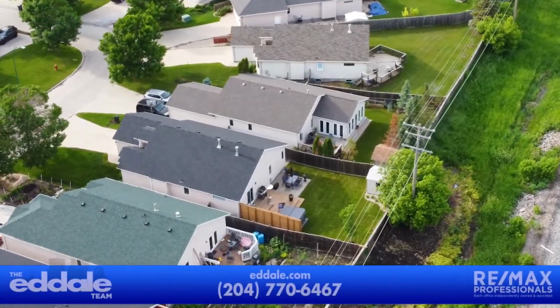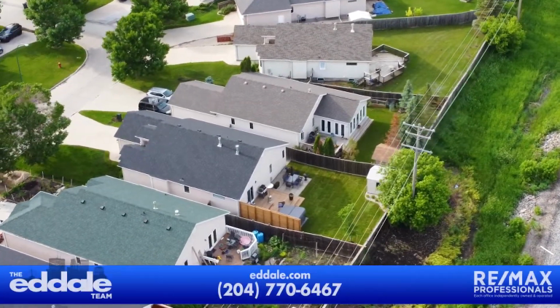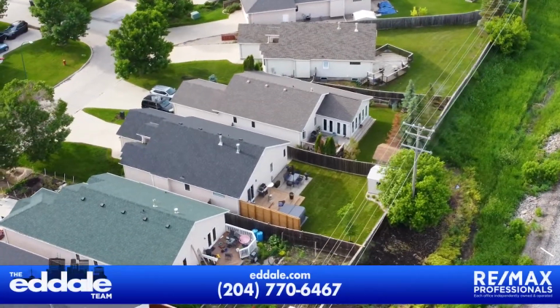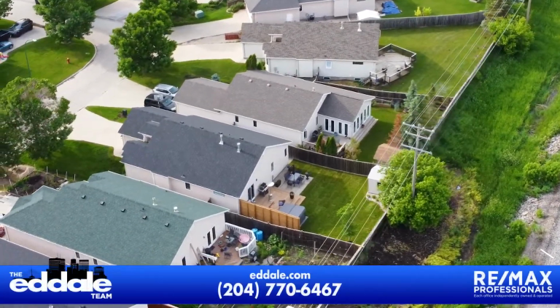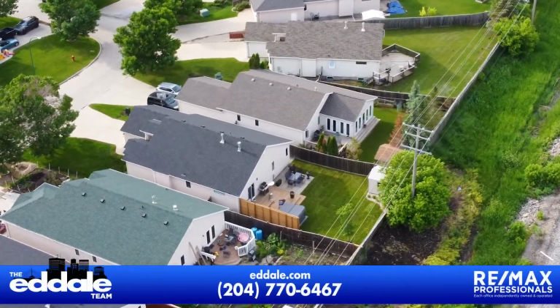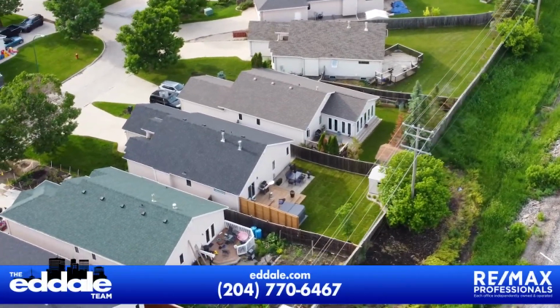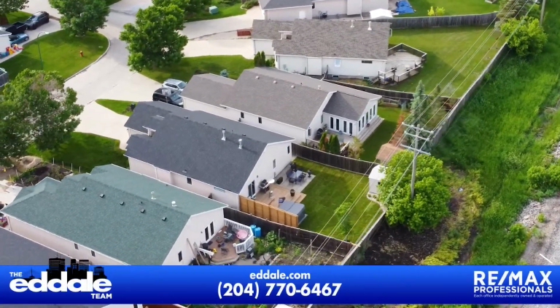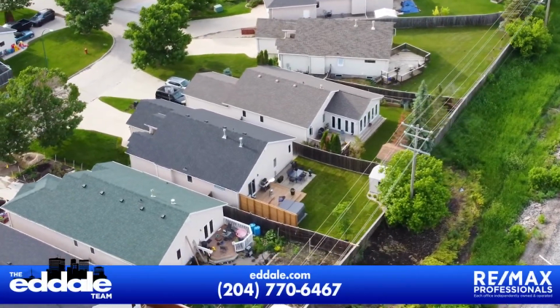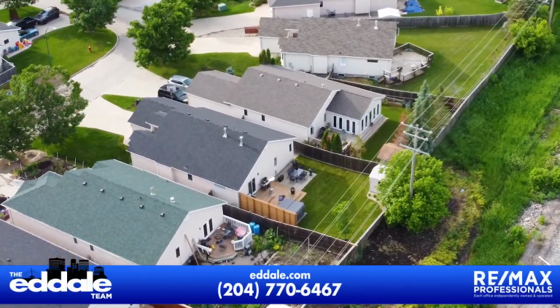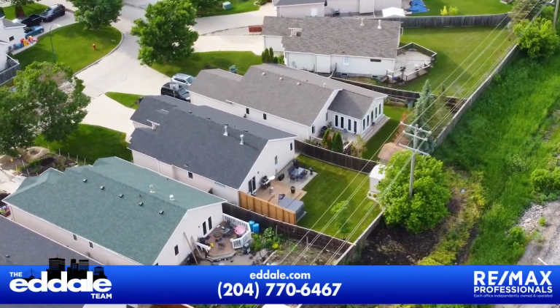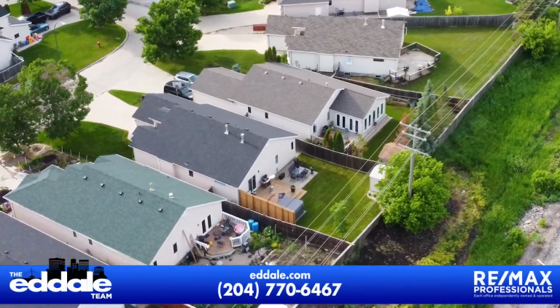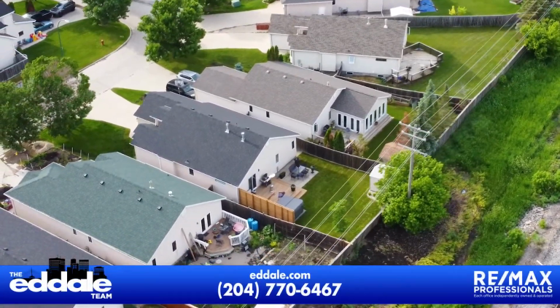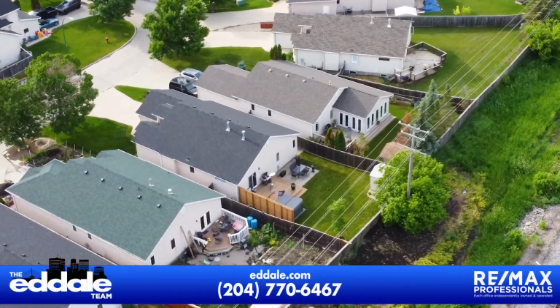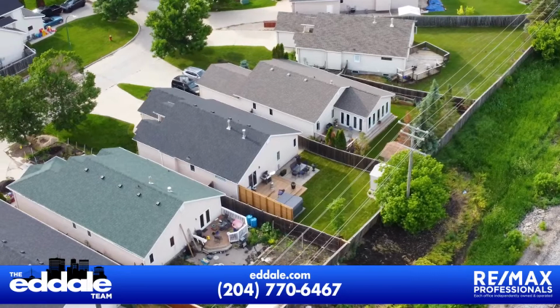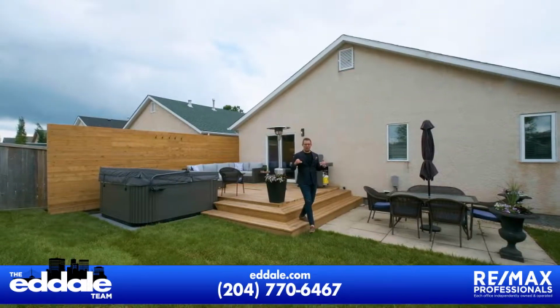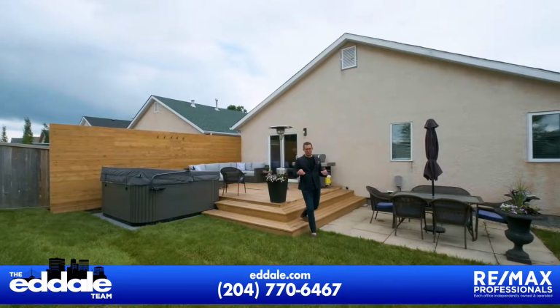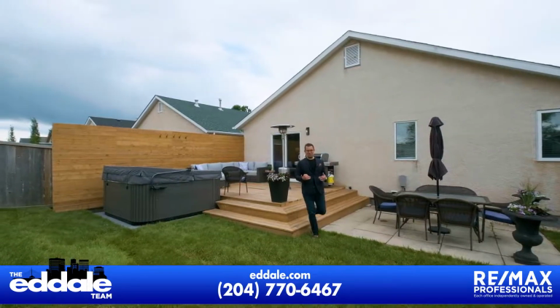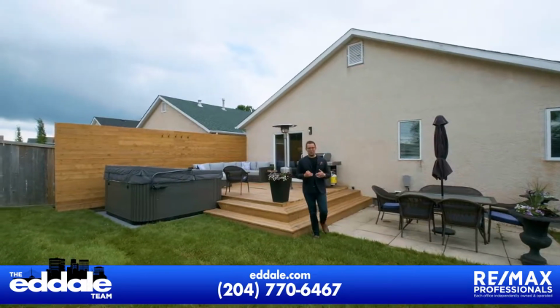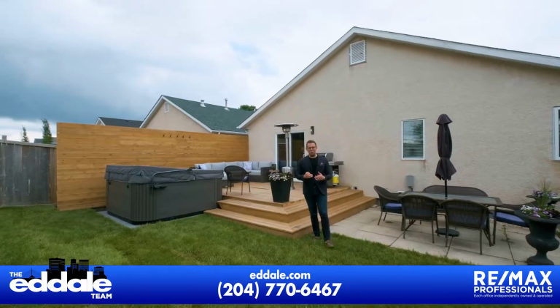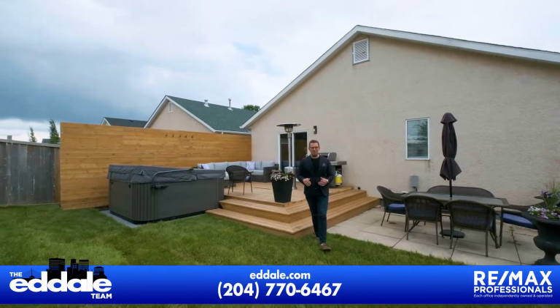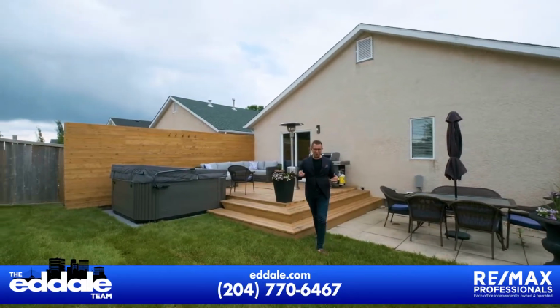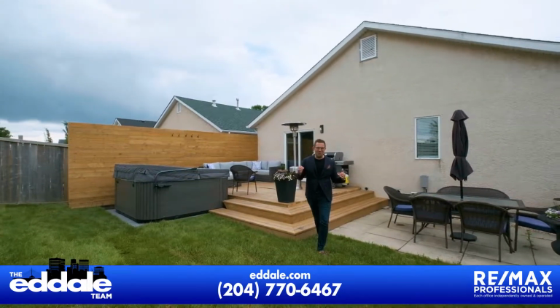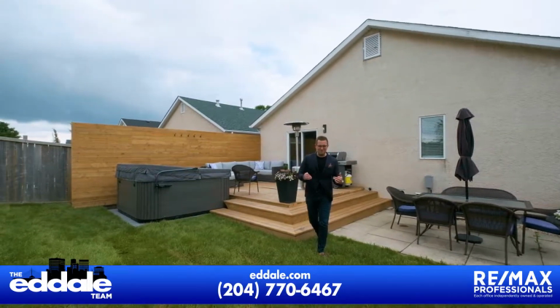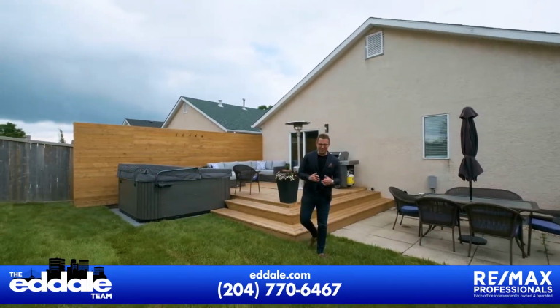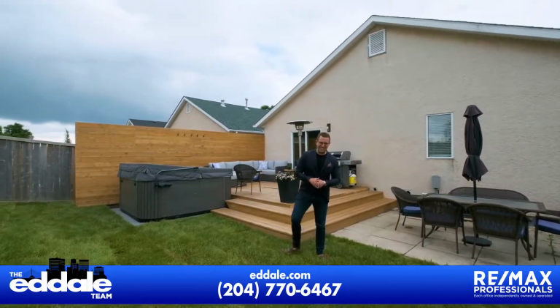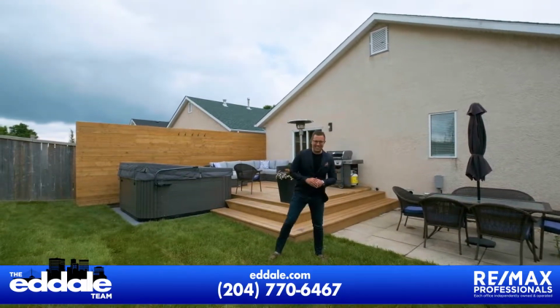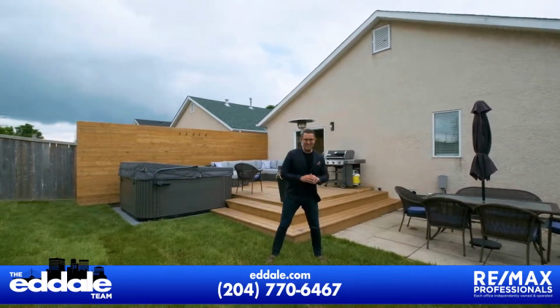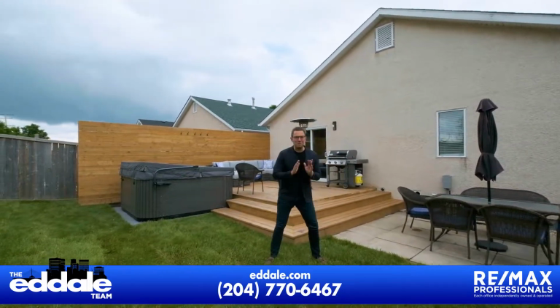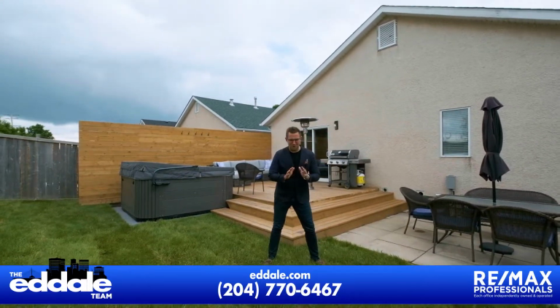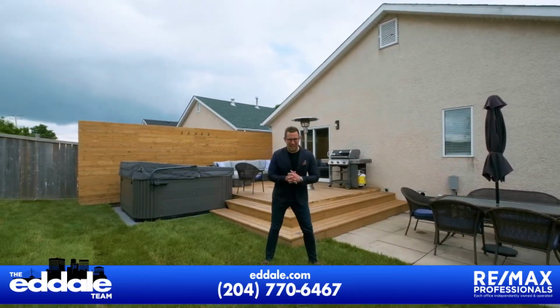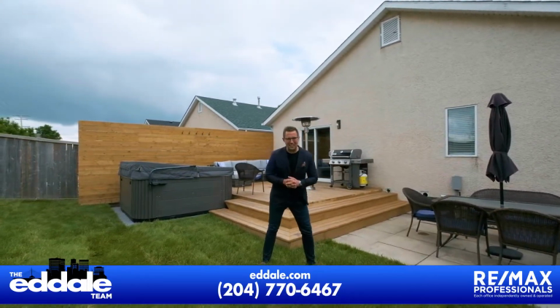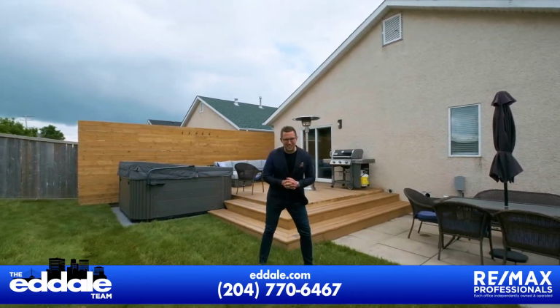That's it for 51 Blackwood Bay. If you have any more questions about this home, you can call Ed, Mike, and Stacy with RE-MAX anytime.